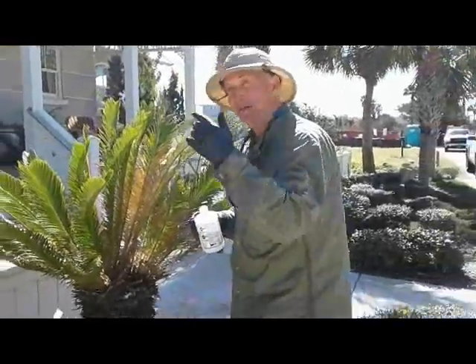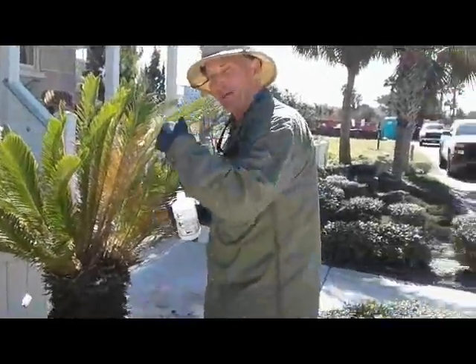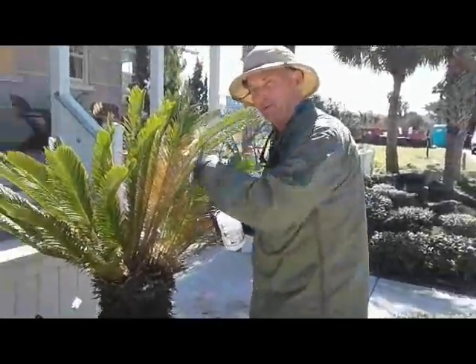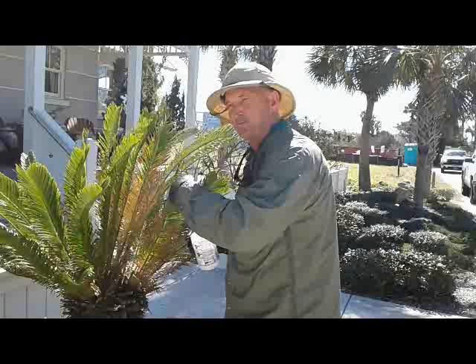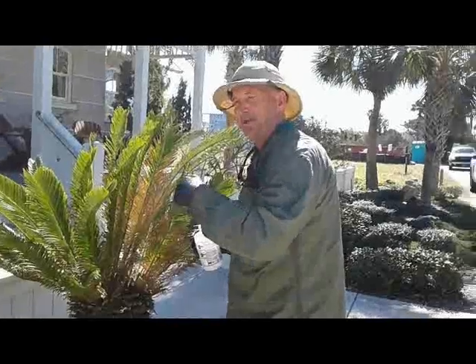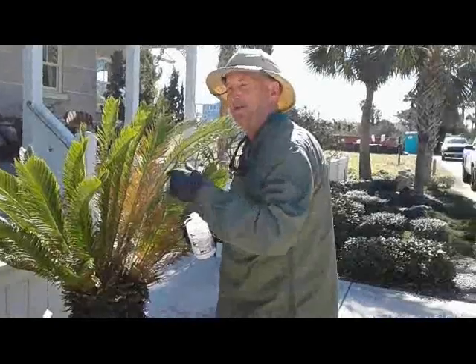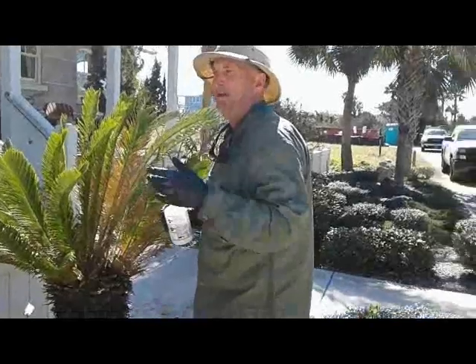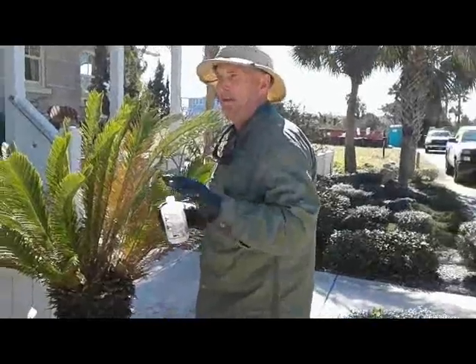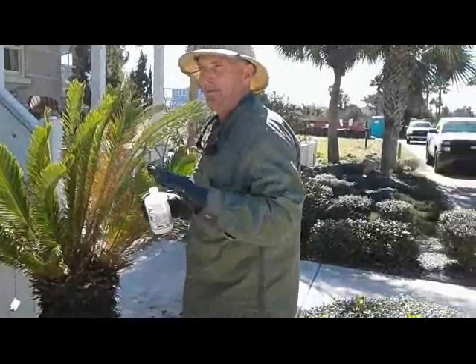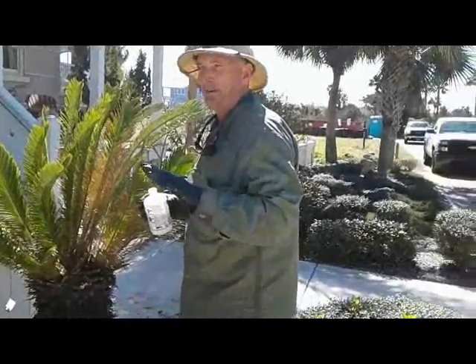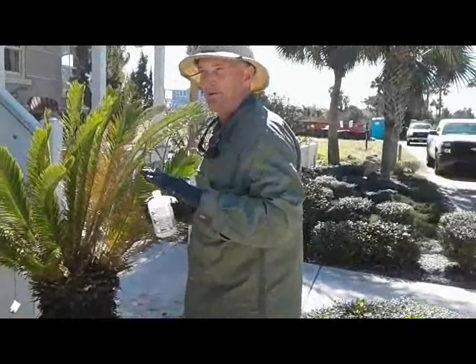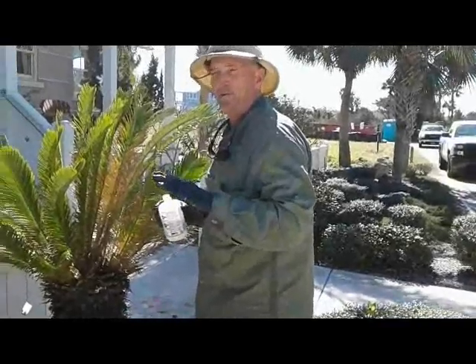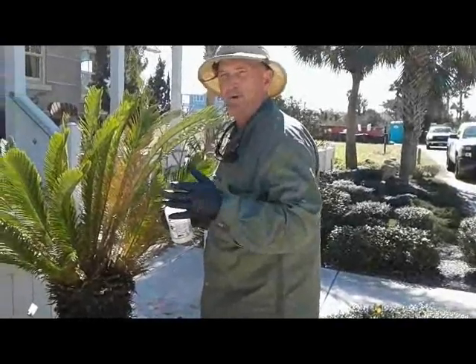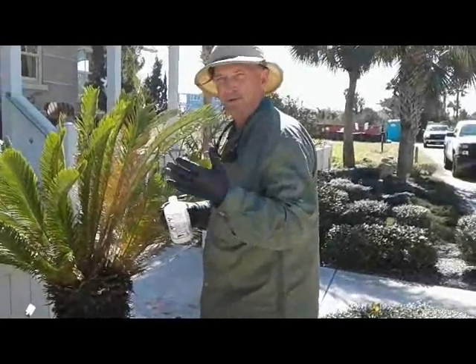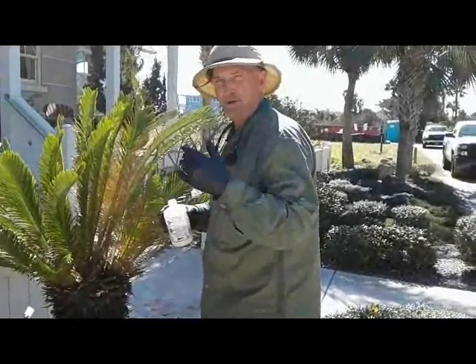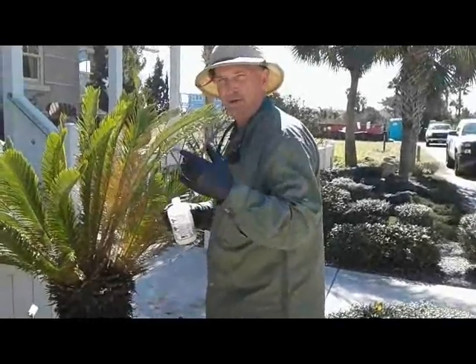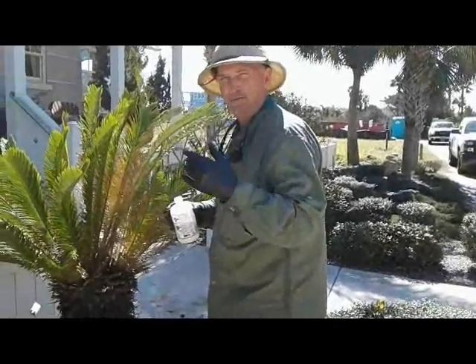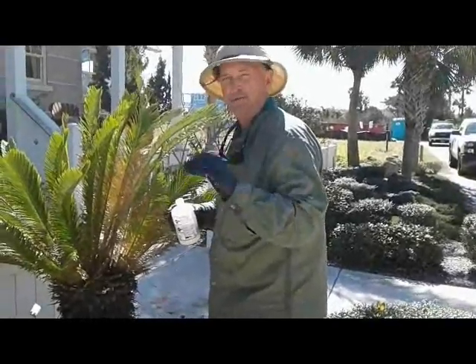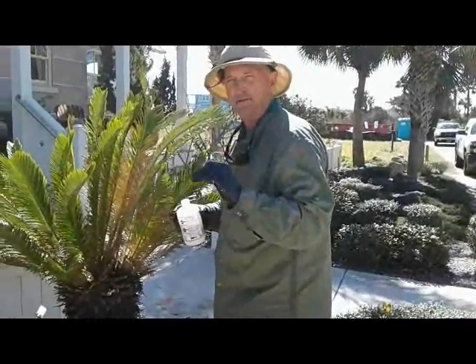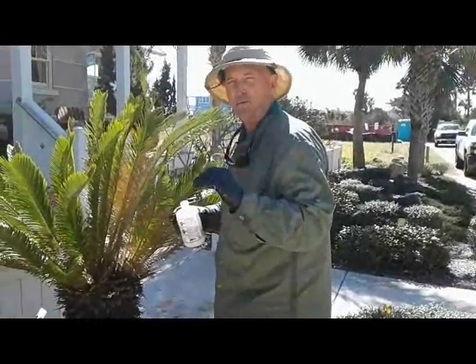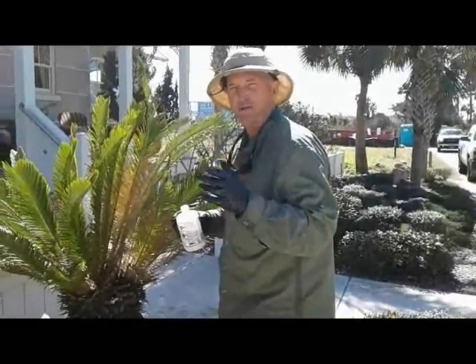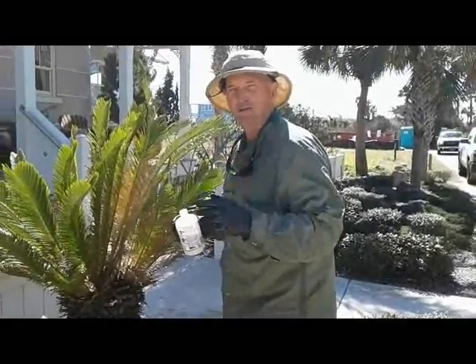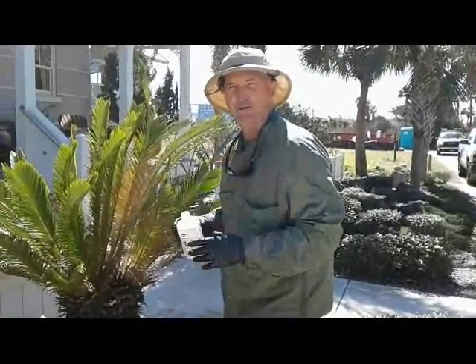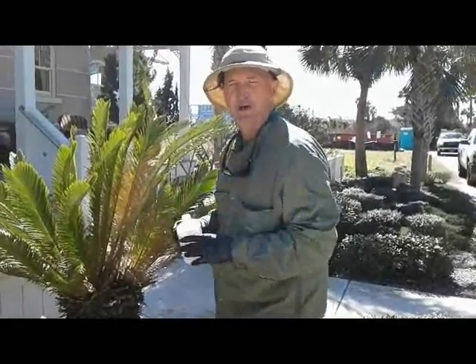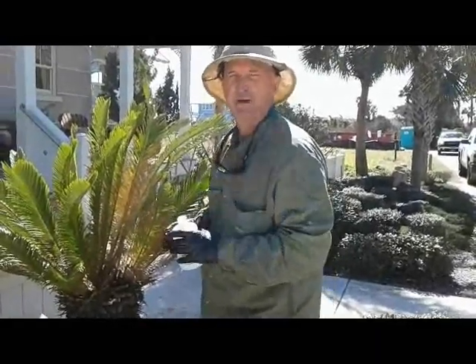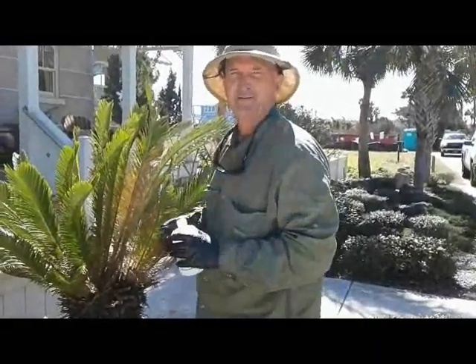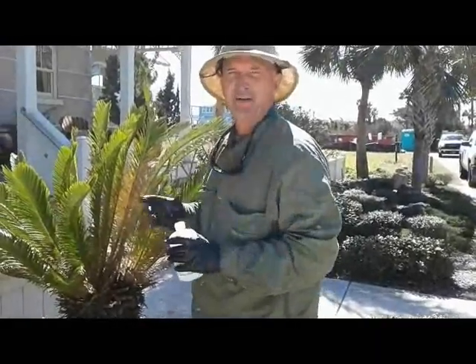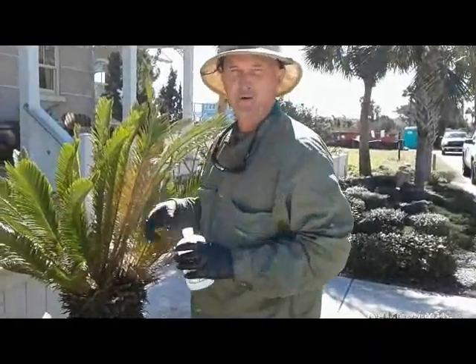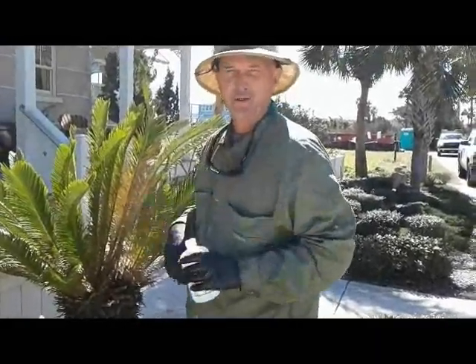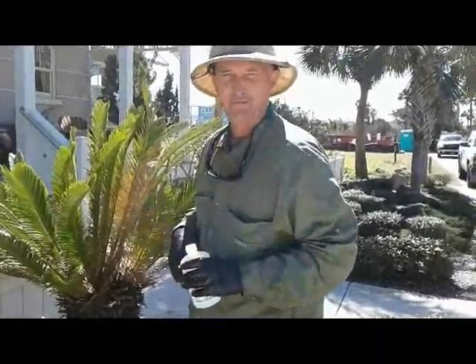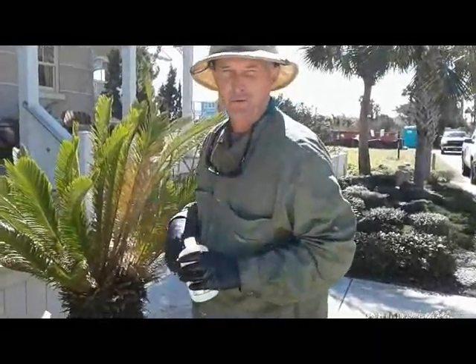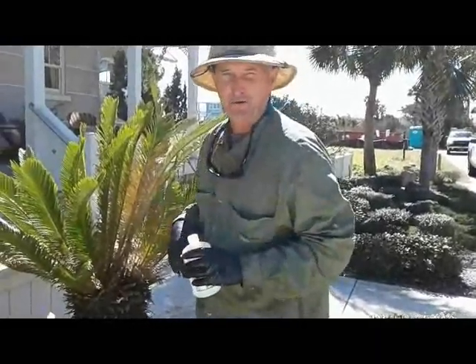I'll be back with this plant in probably two or three months to show you the difference. Thanks for watching. Tony Hopcraft, St. Augustine, Florida.